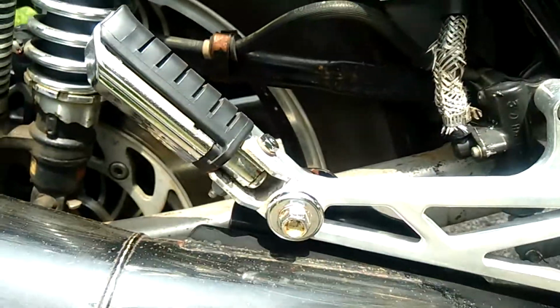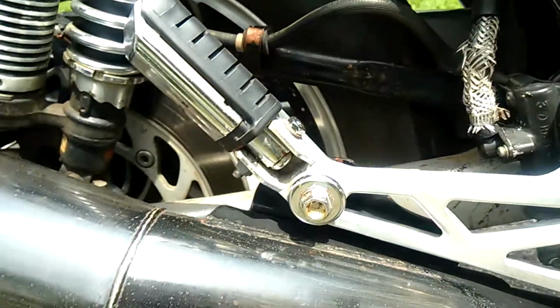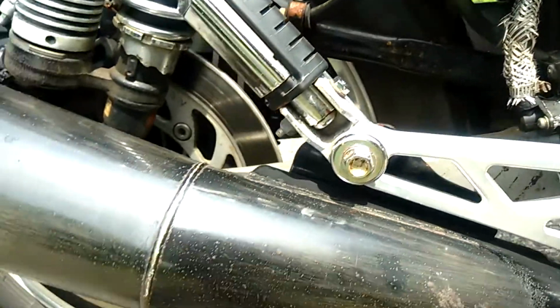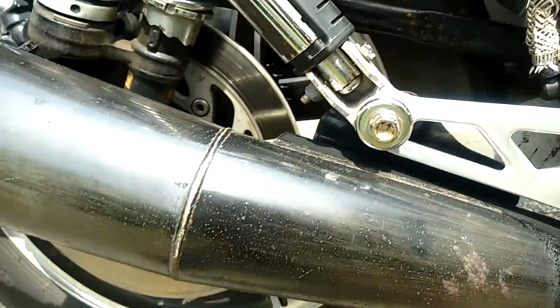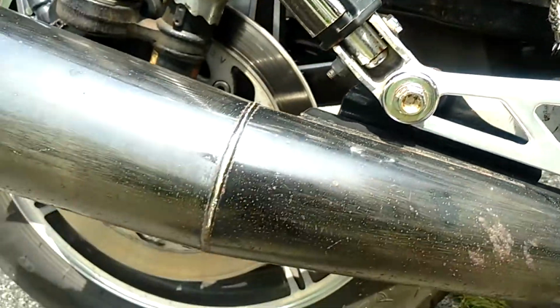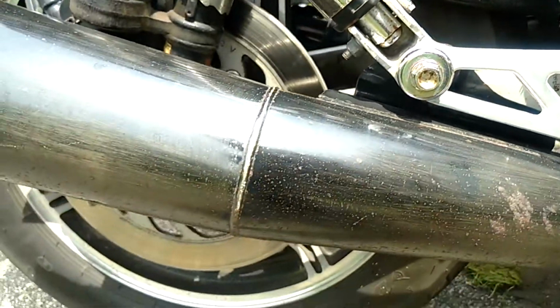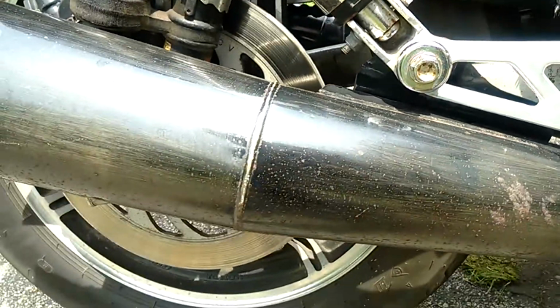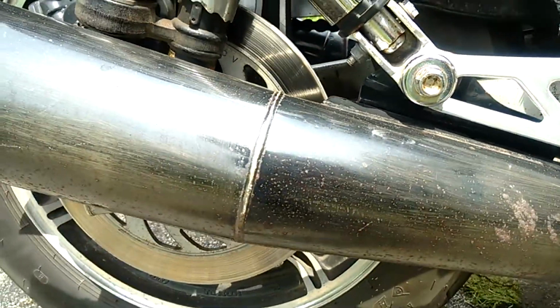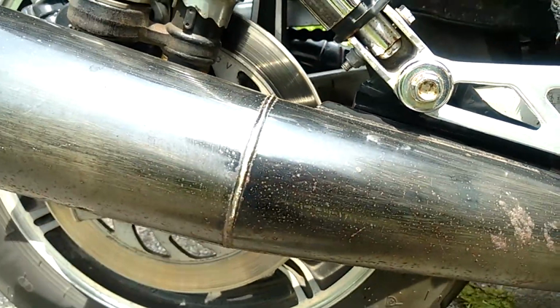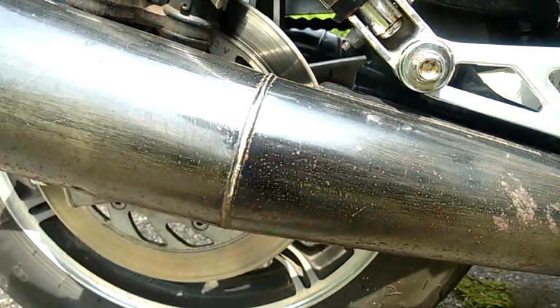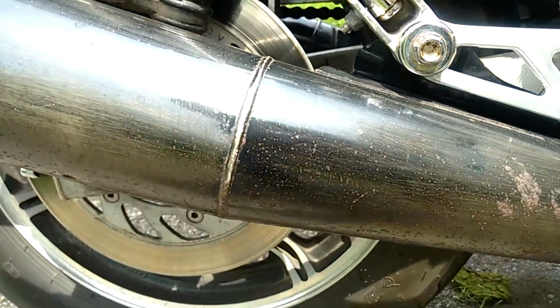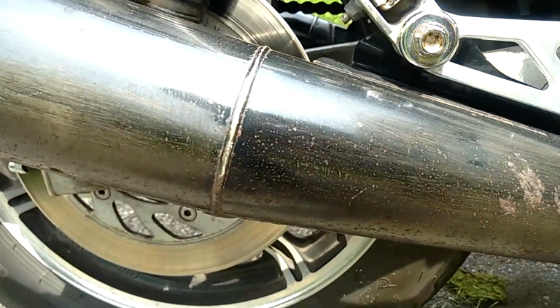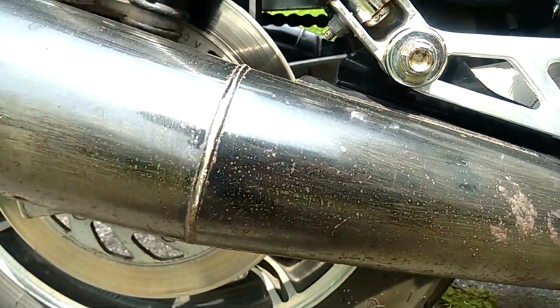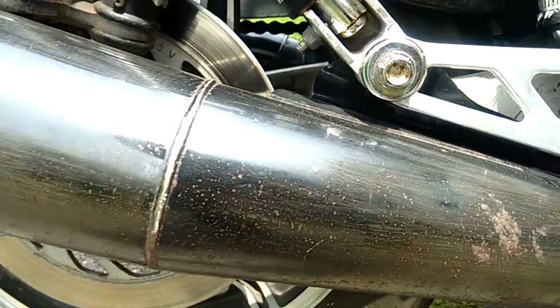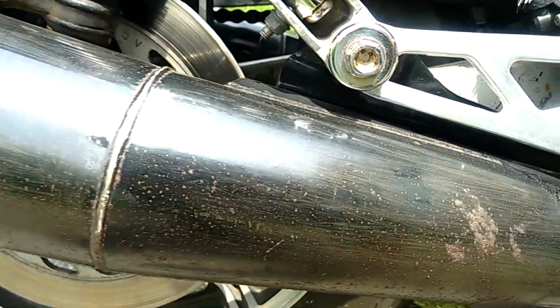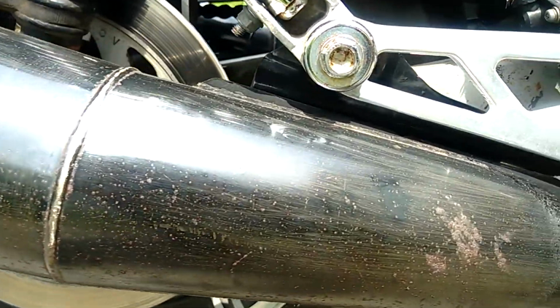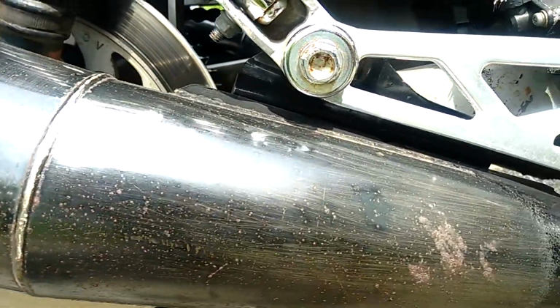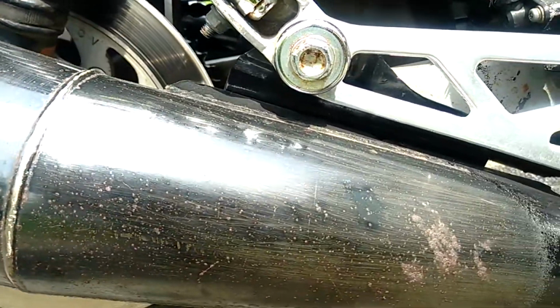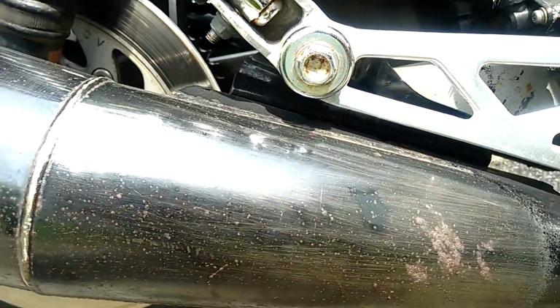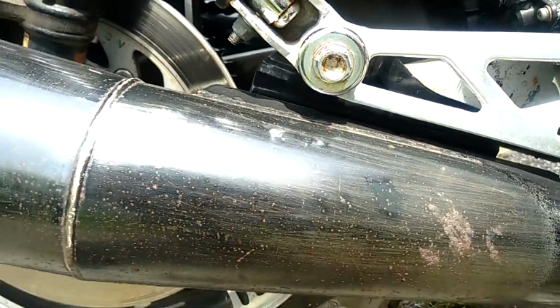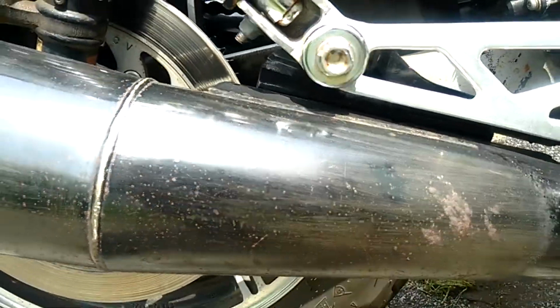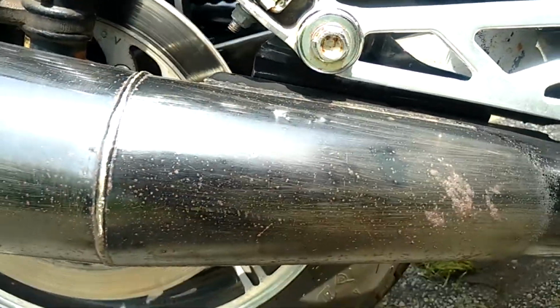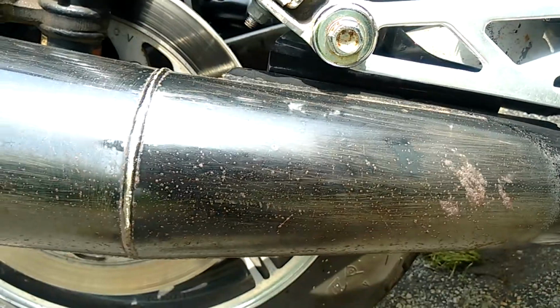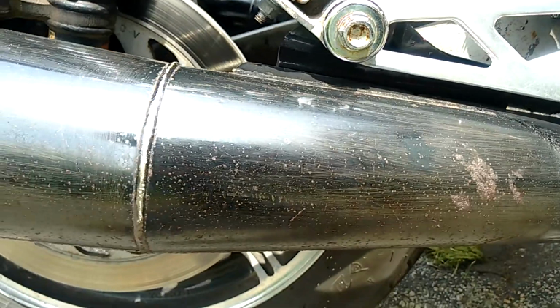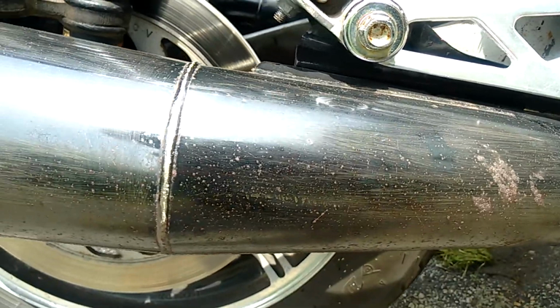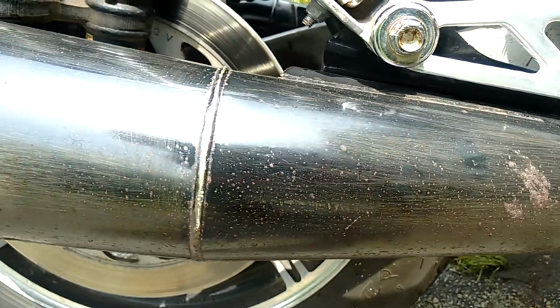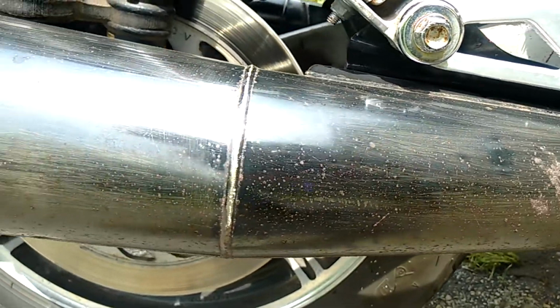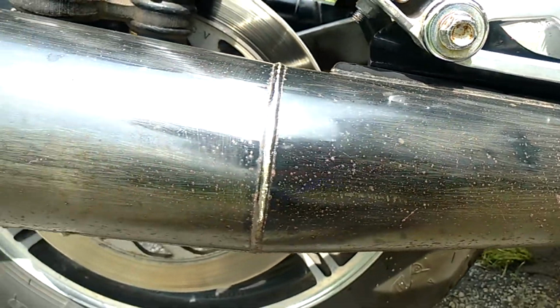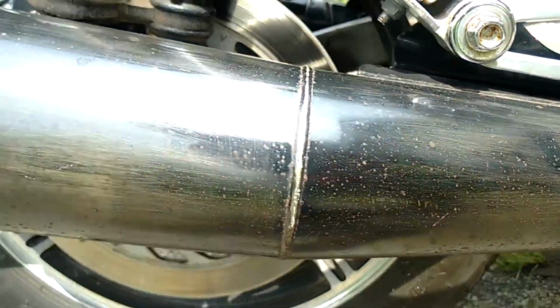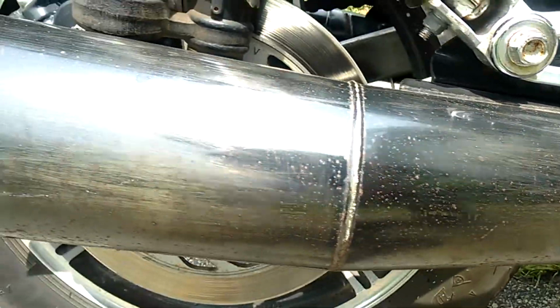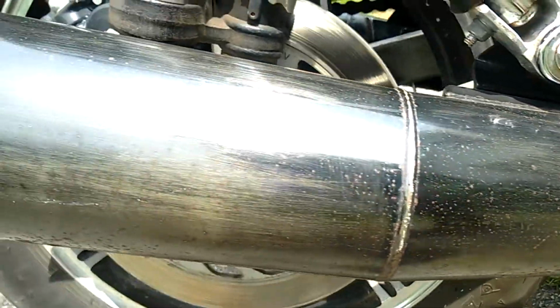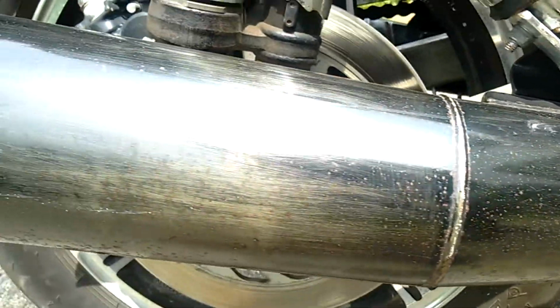There's the exhaust. No holes. It's just a little starting to fade.